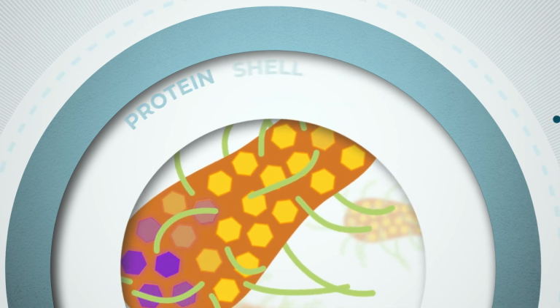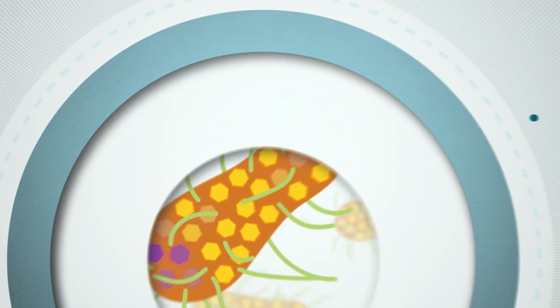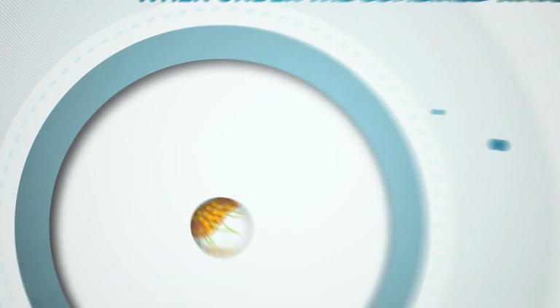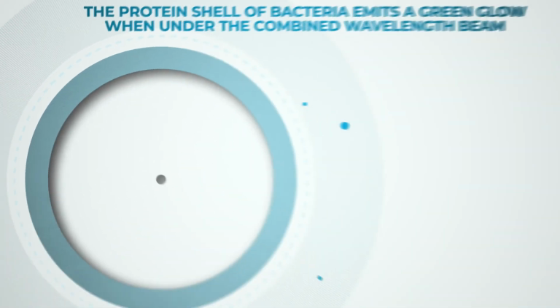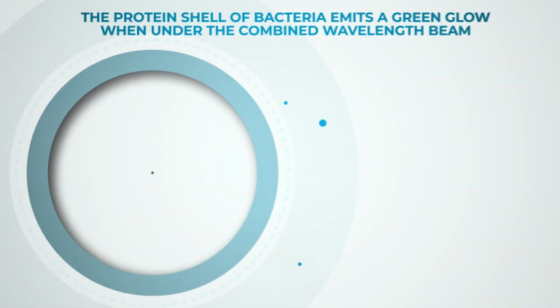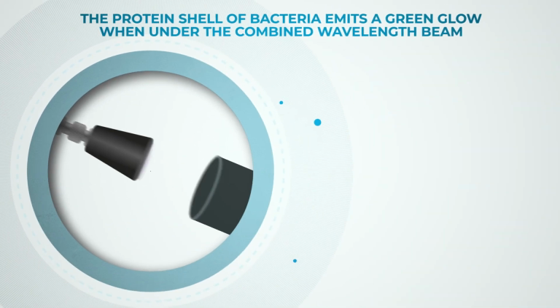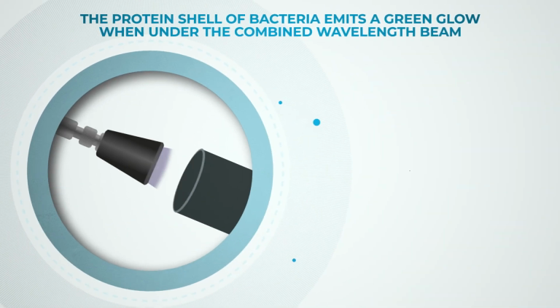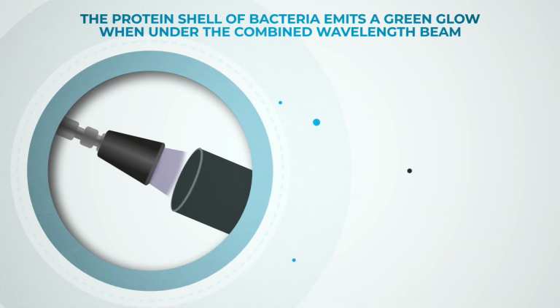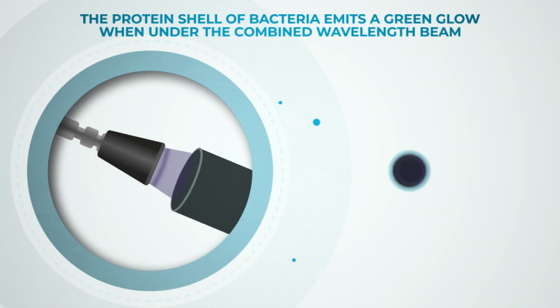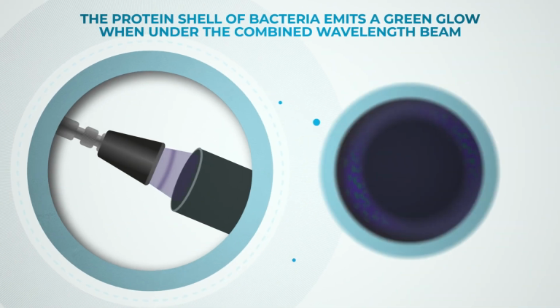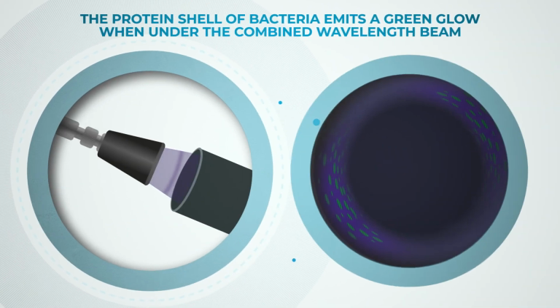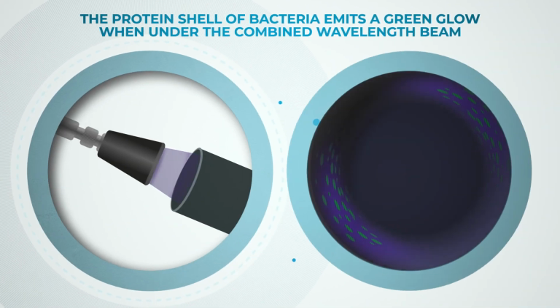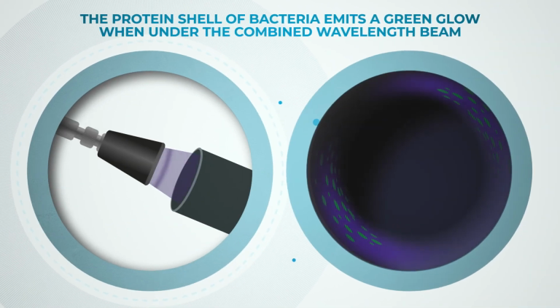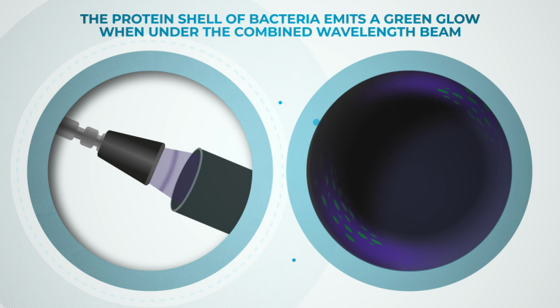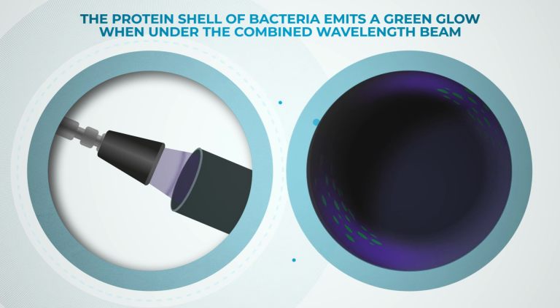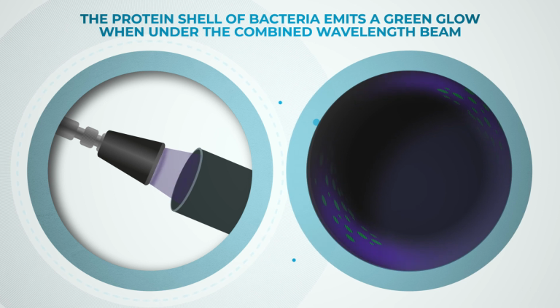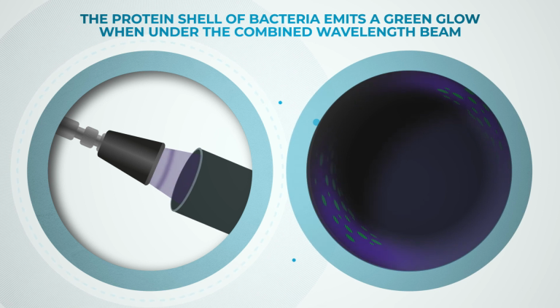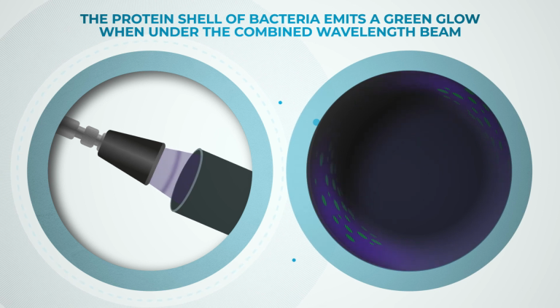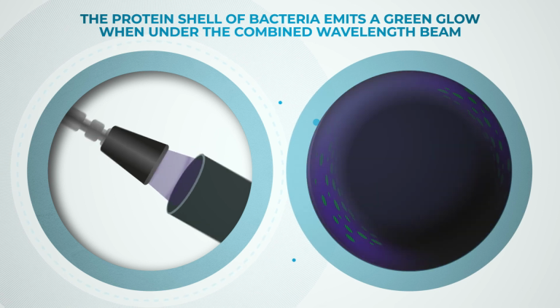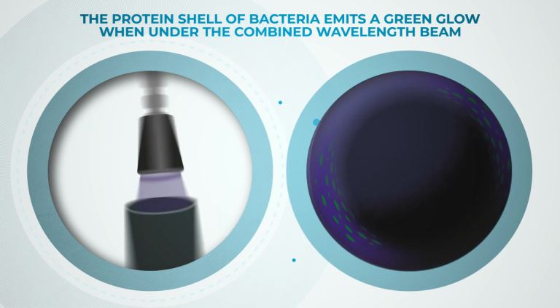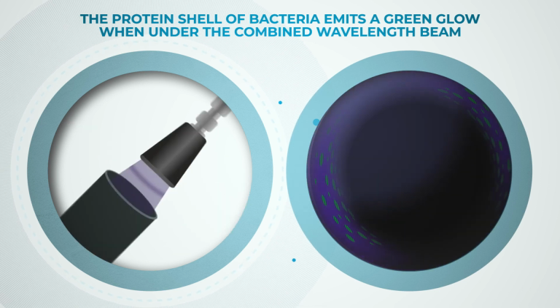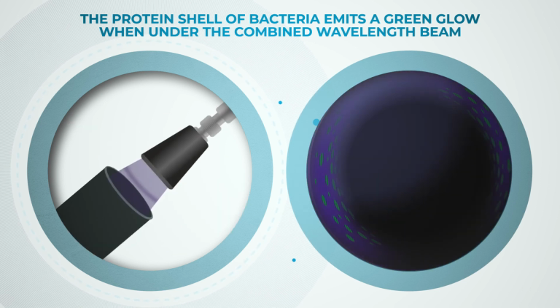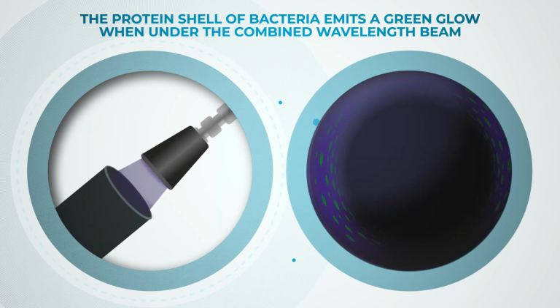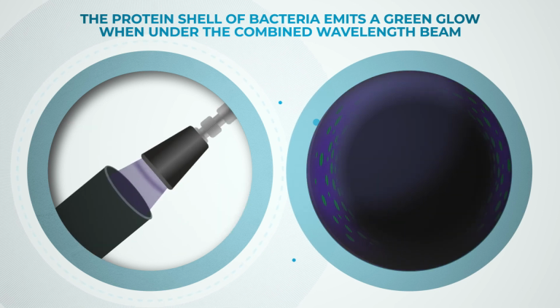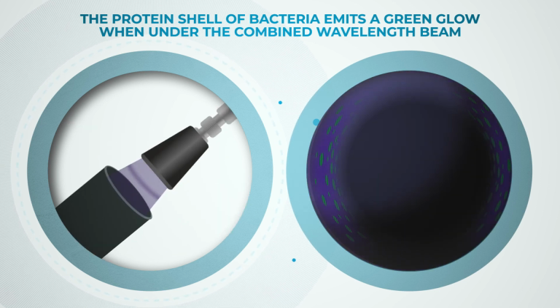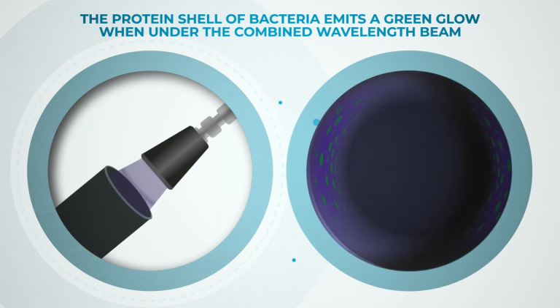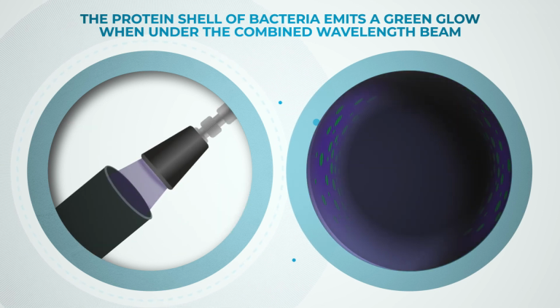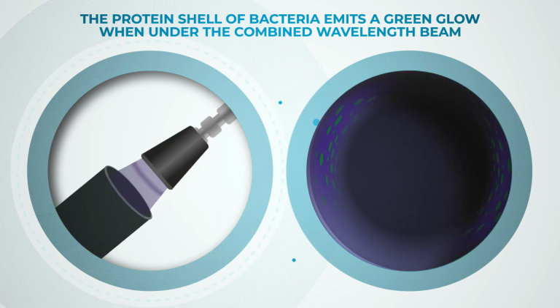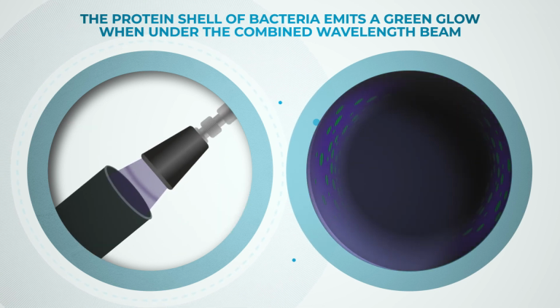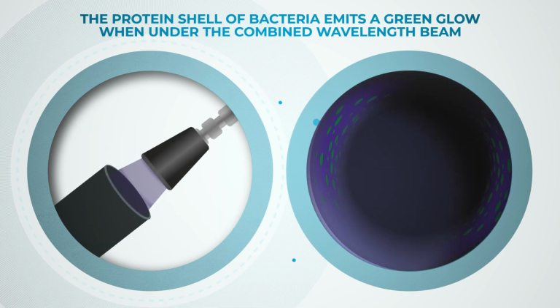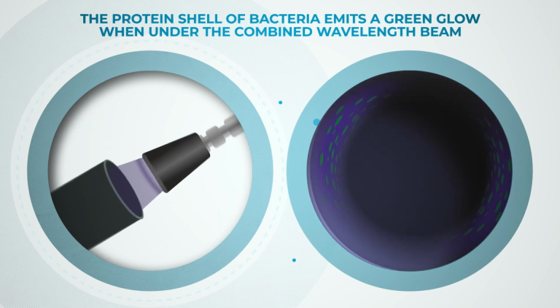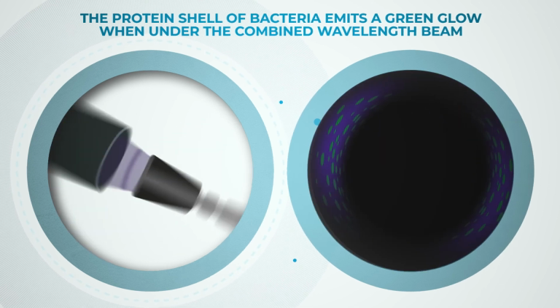Through high calibration LED, alternating wavelengths will bounce off the protein shell and emit an unmistakable green glow.